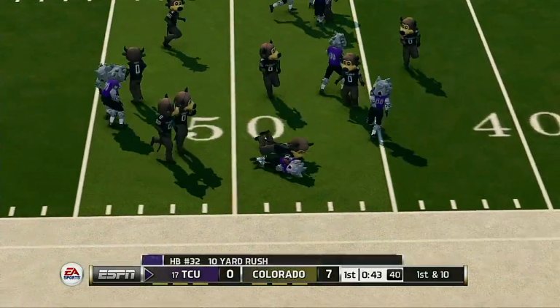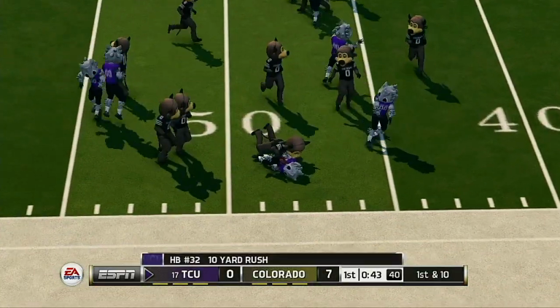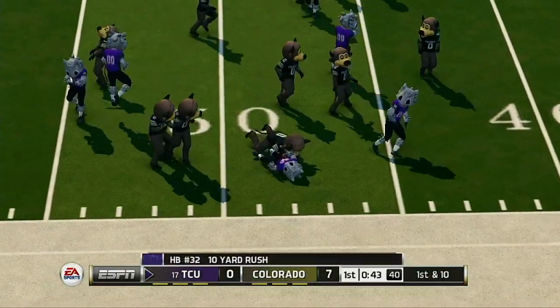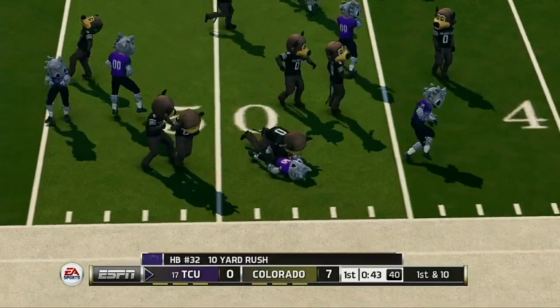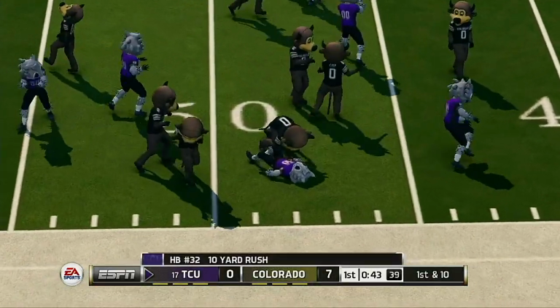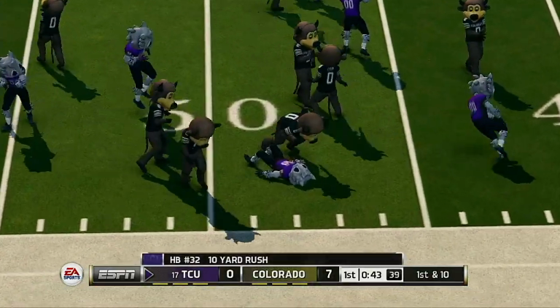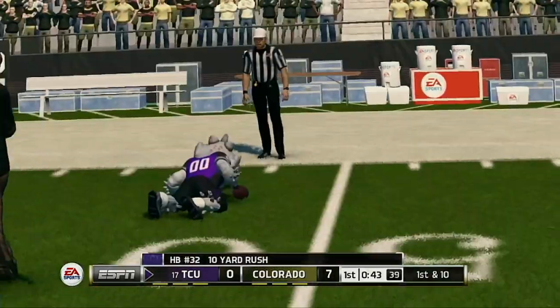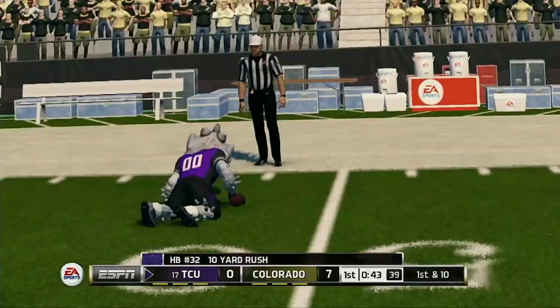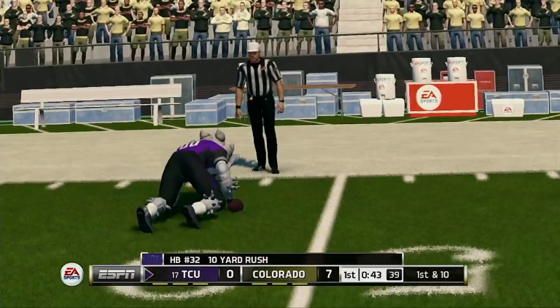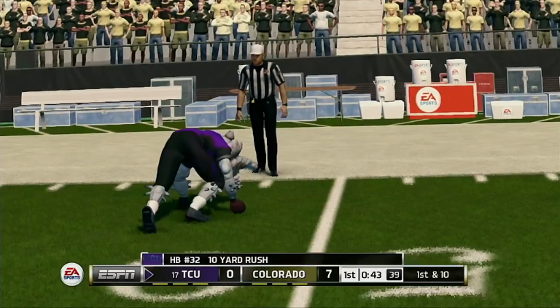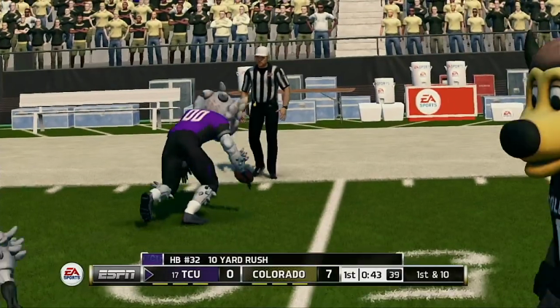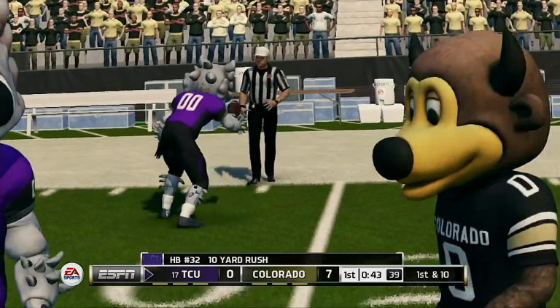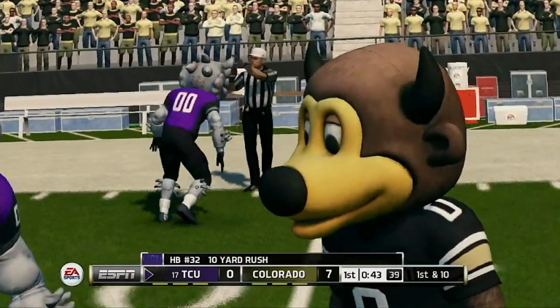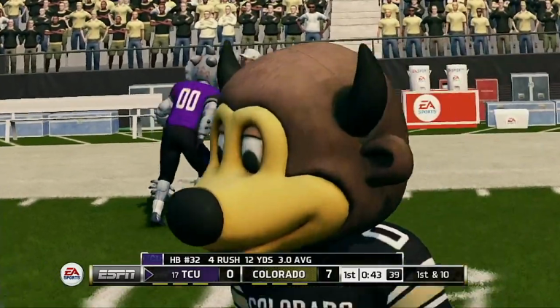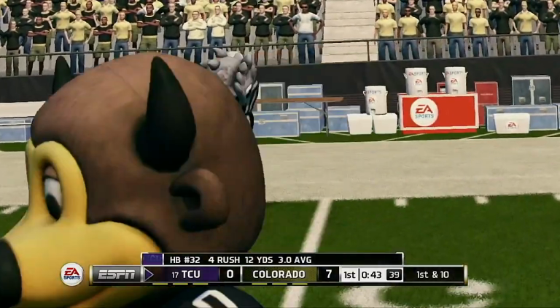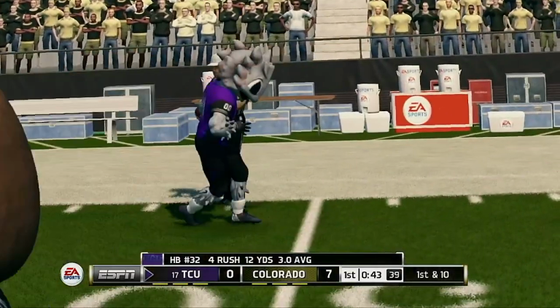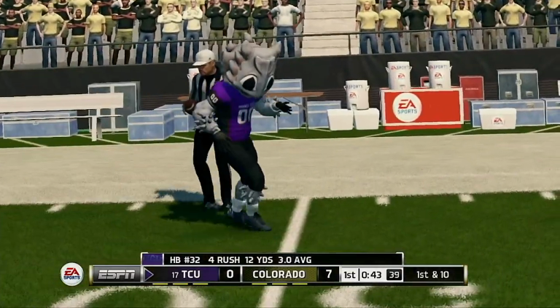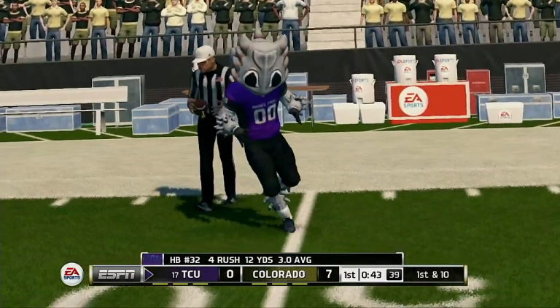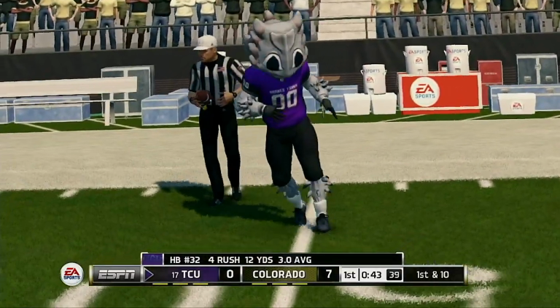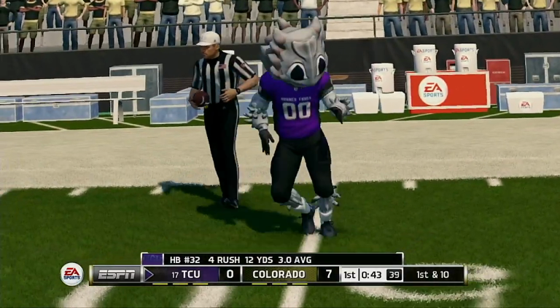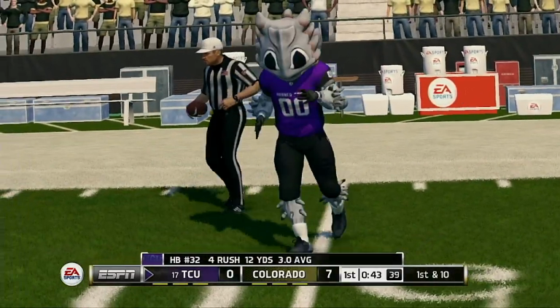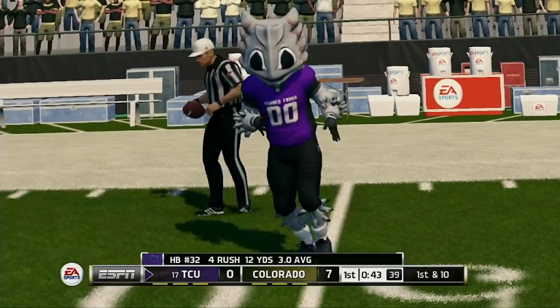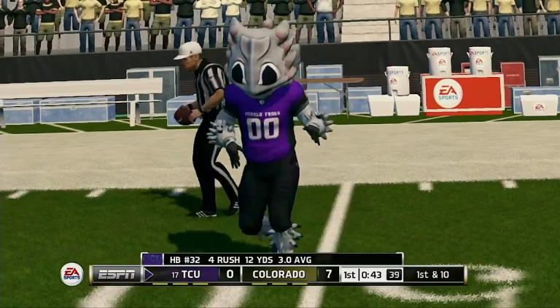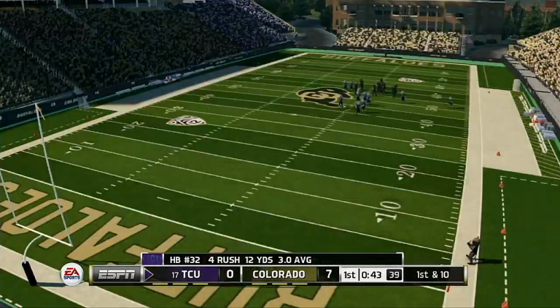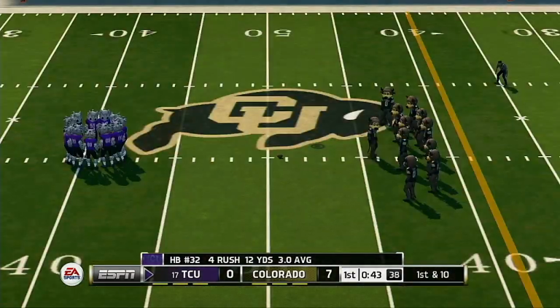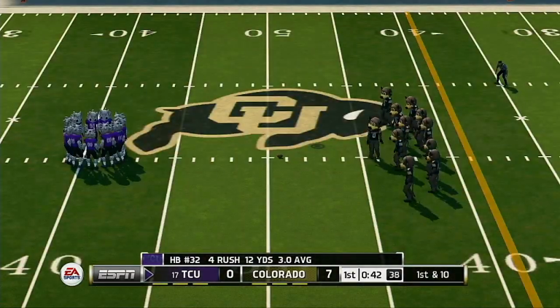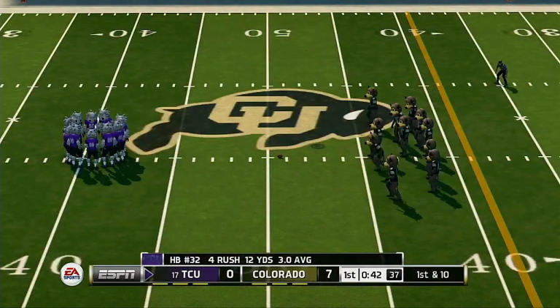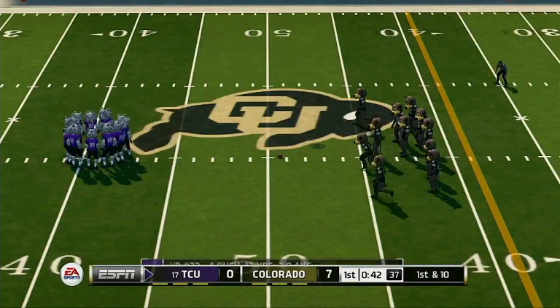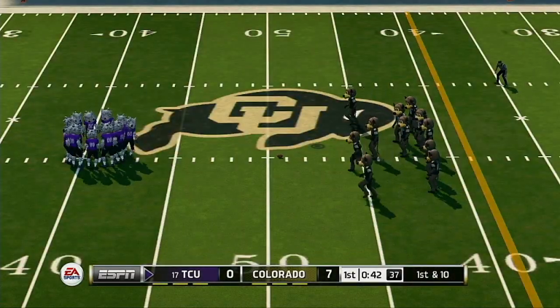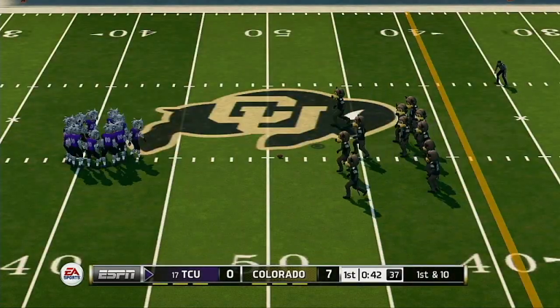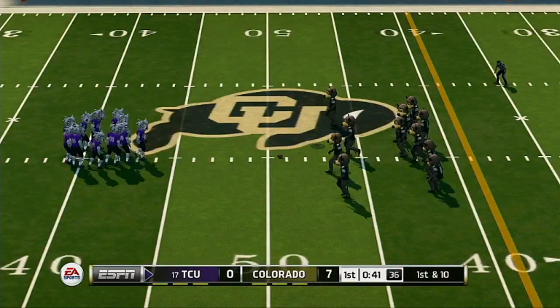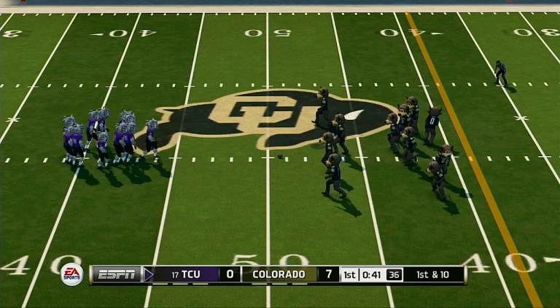He makes it out to about the 49. Getting 11 yards. That makes it first and ten.